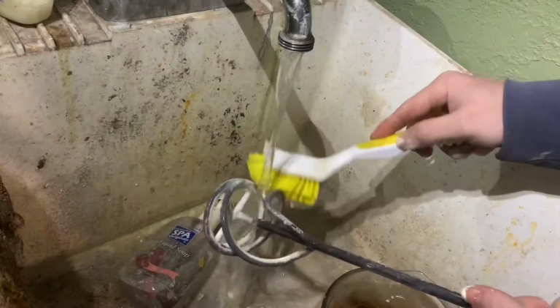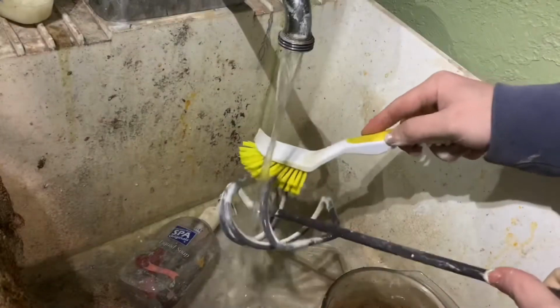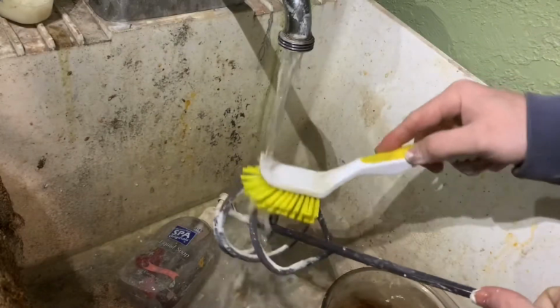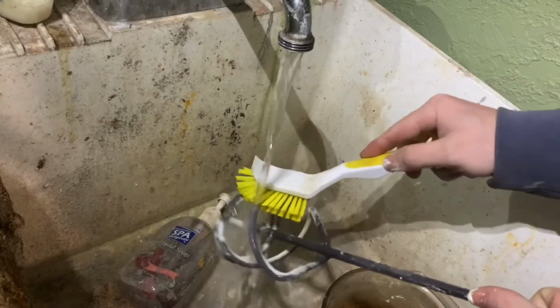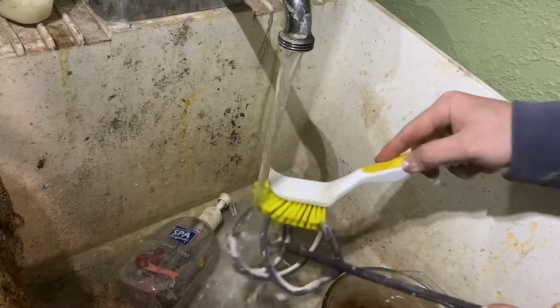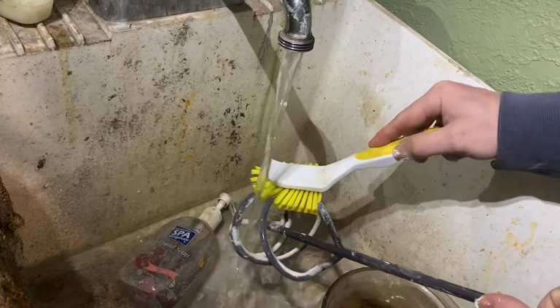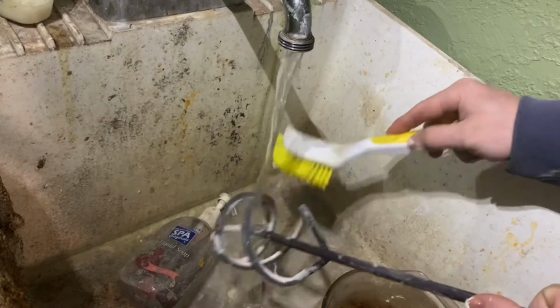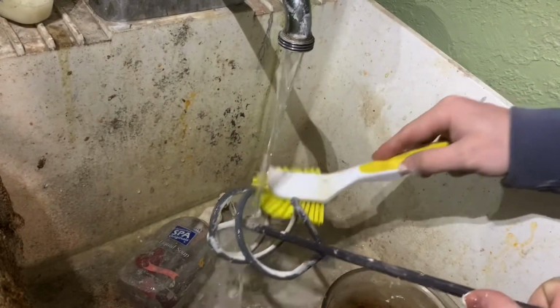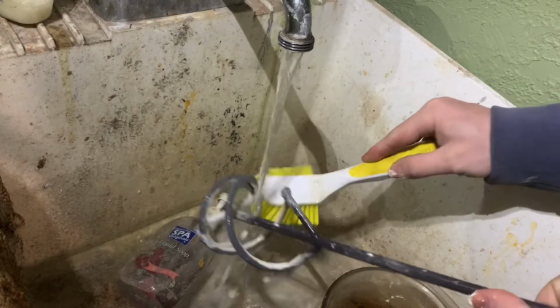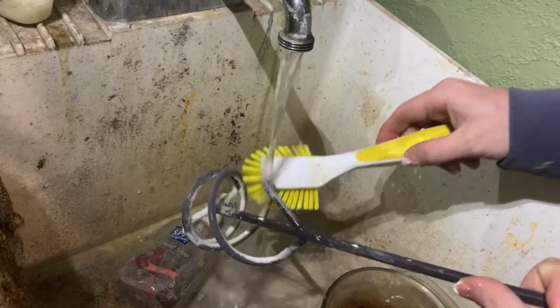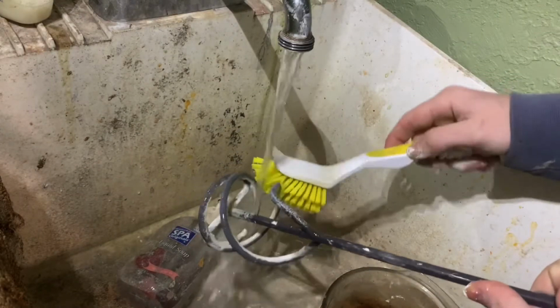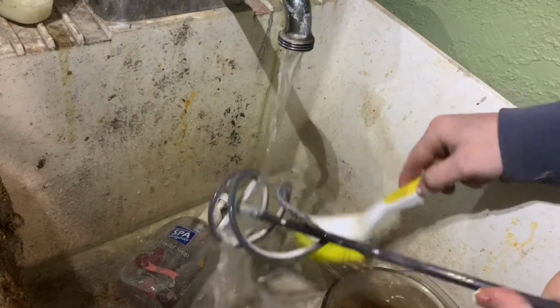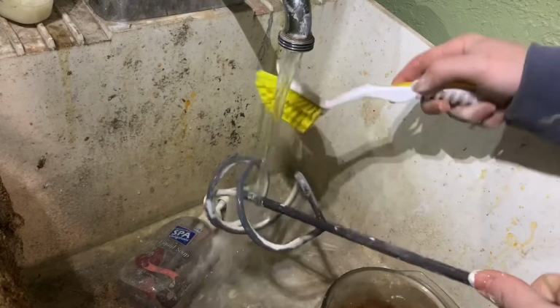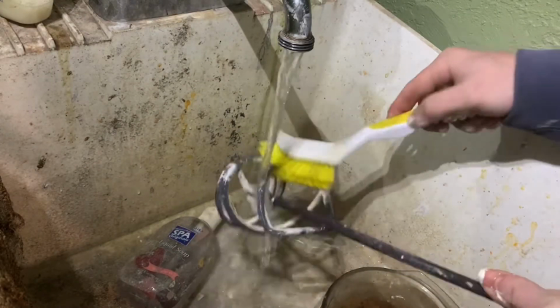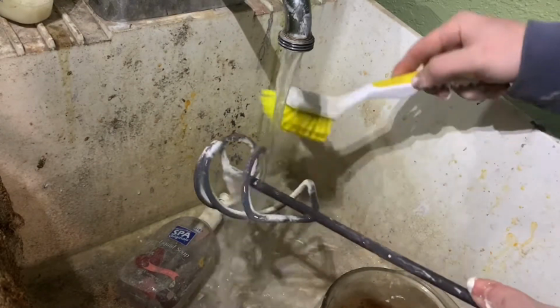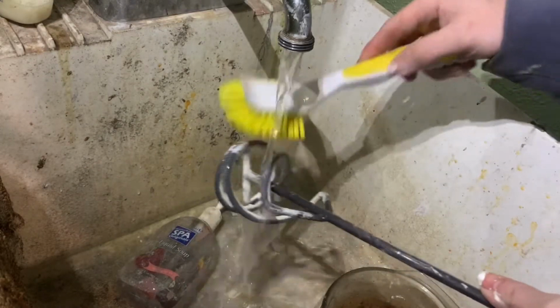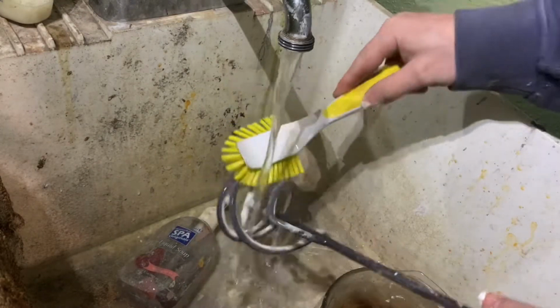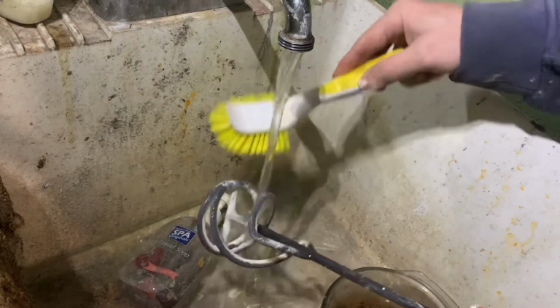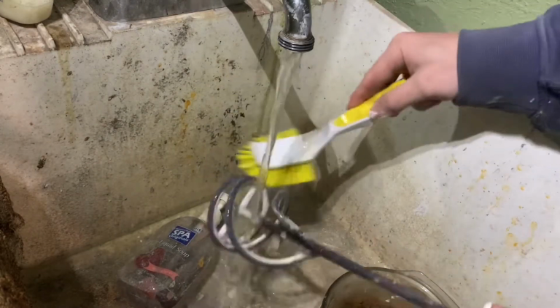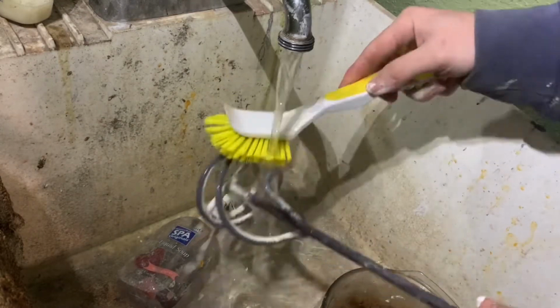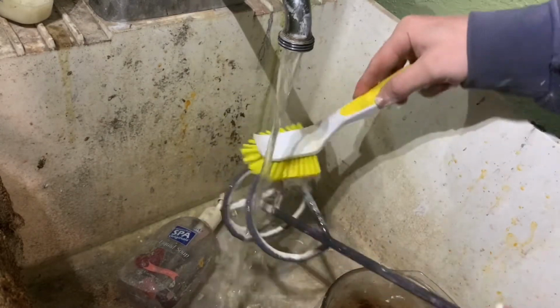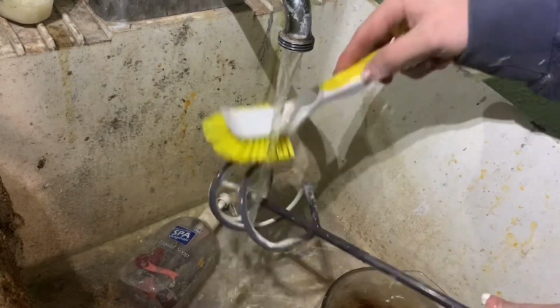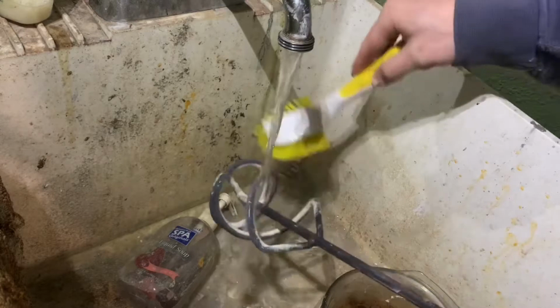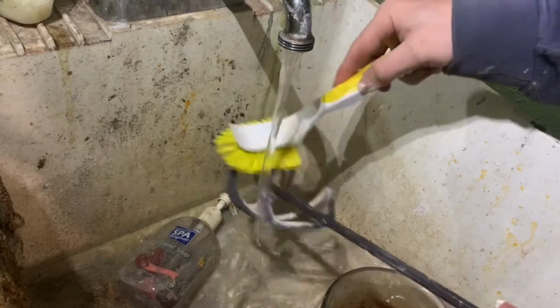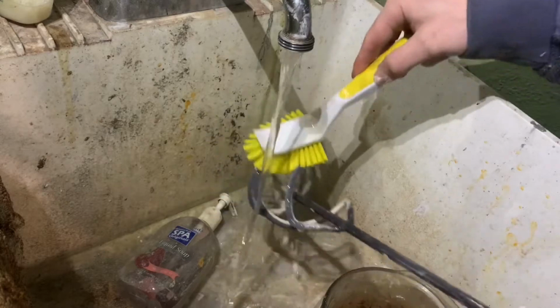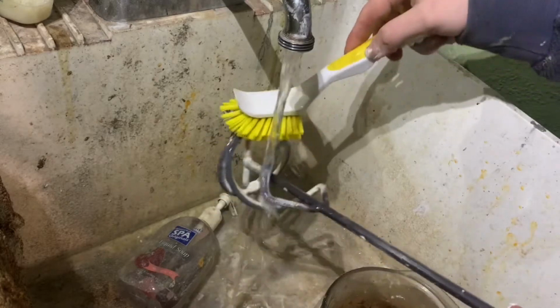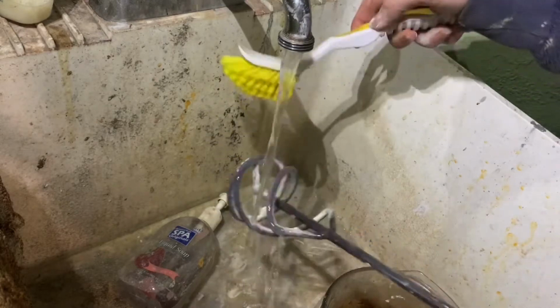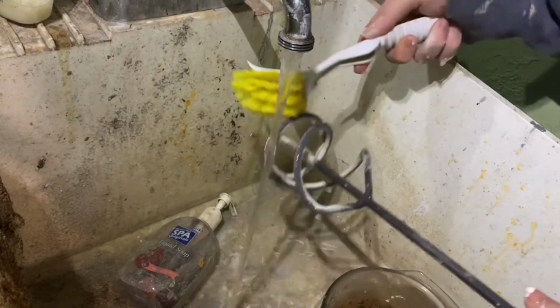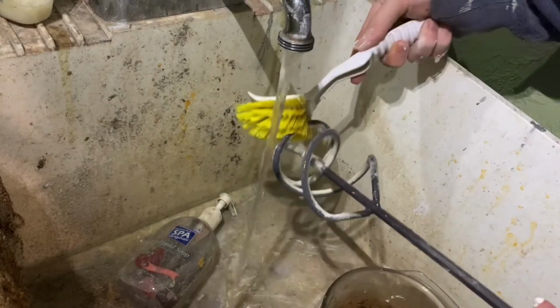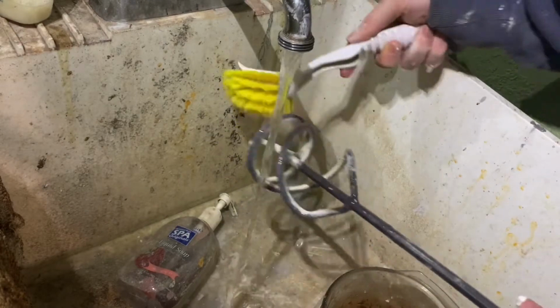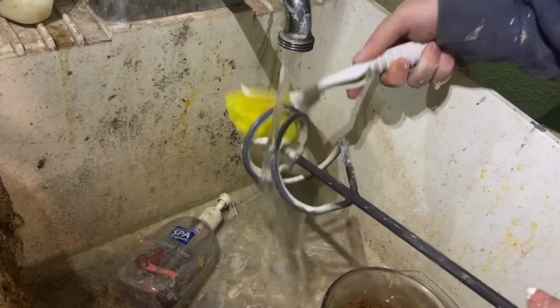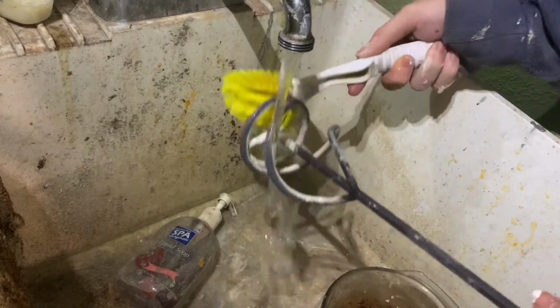It's coming off fine, but somehow I've got a bunch of it inside my shirt.